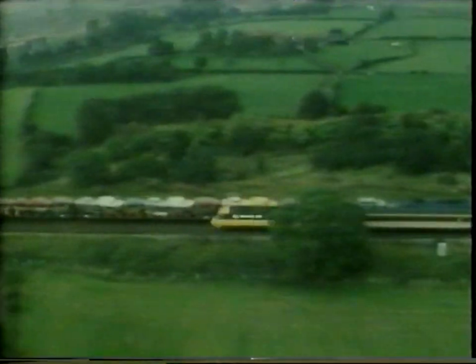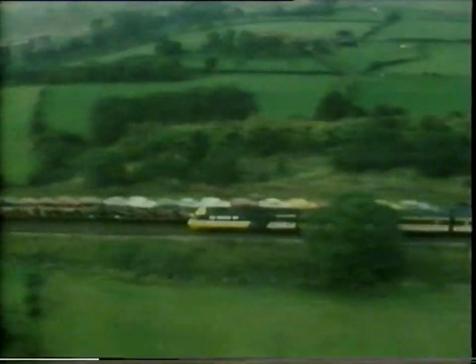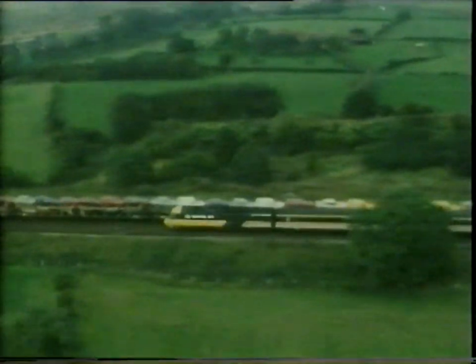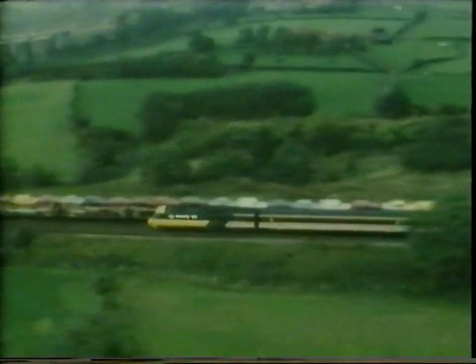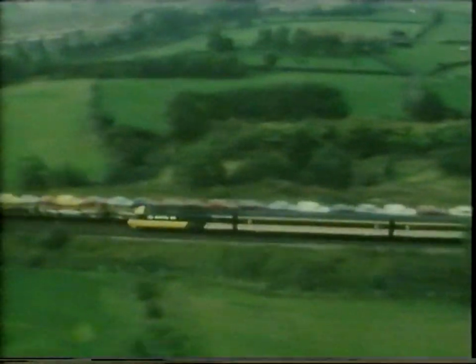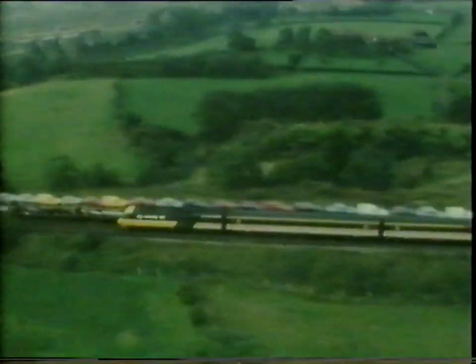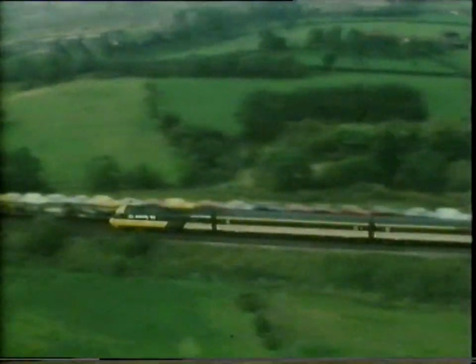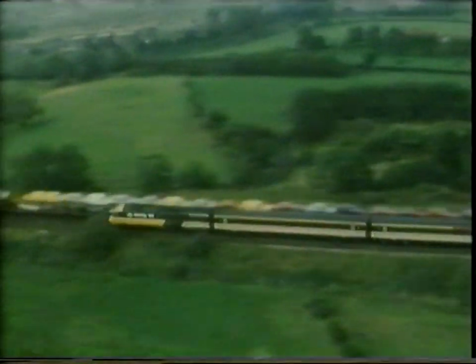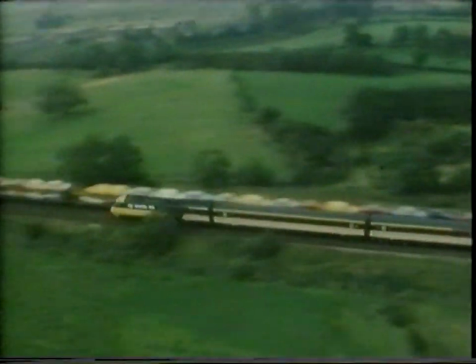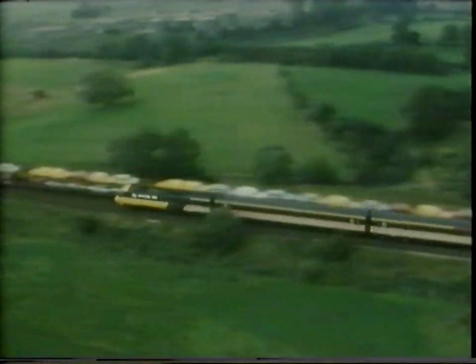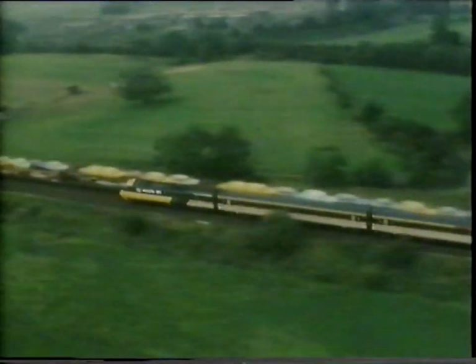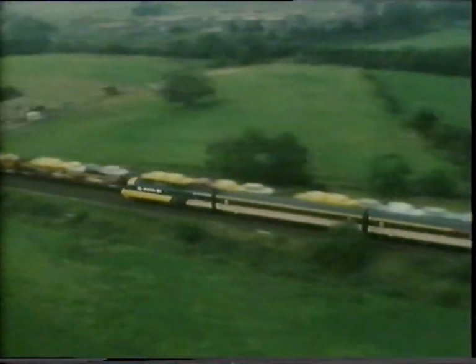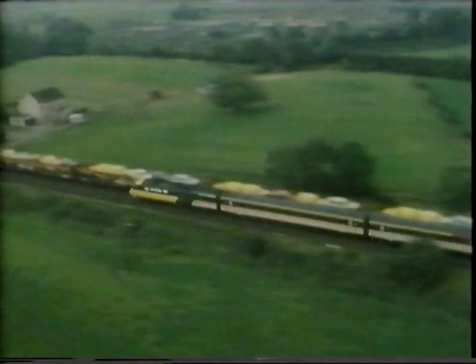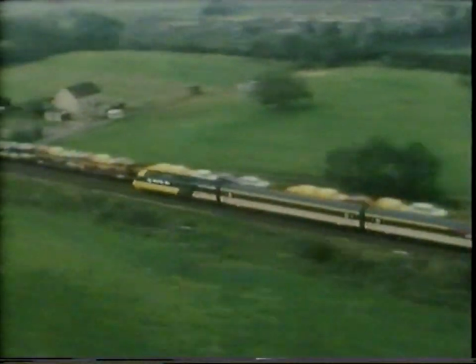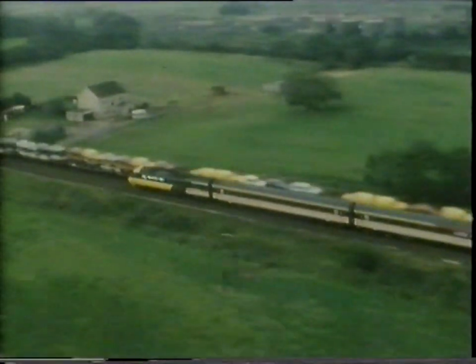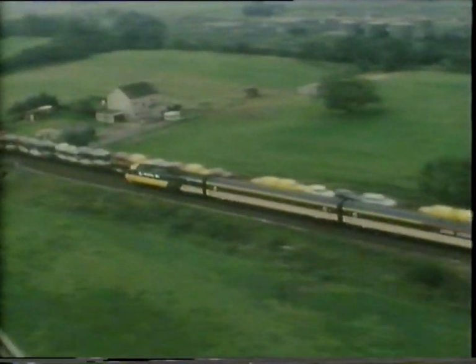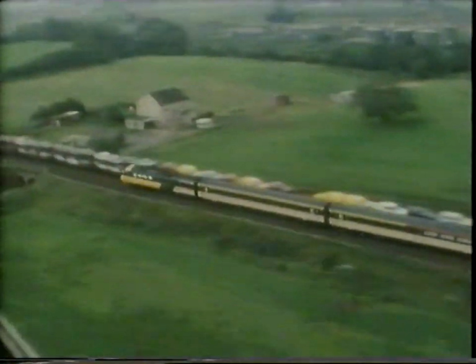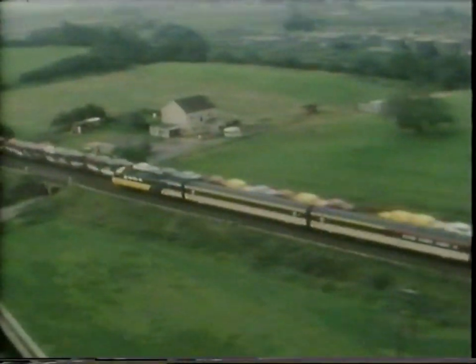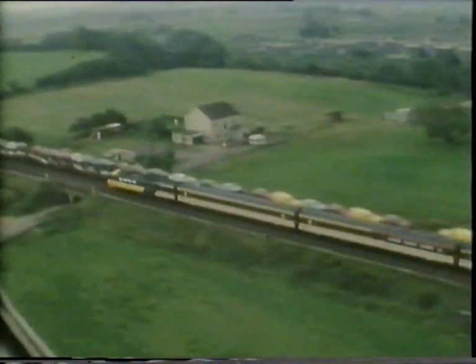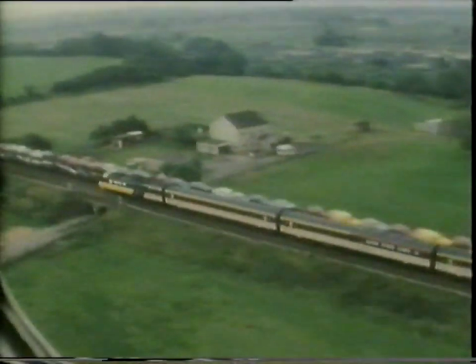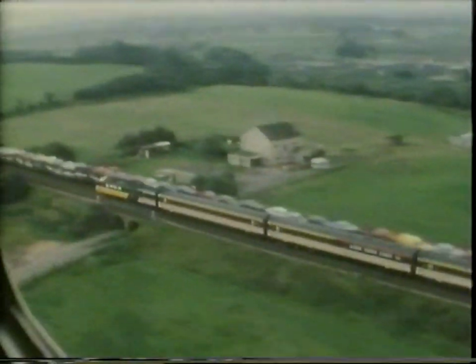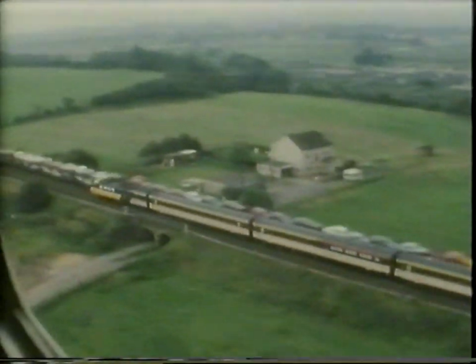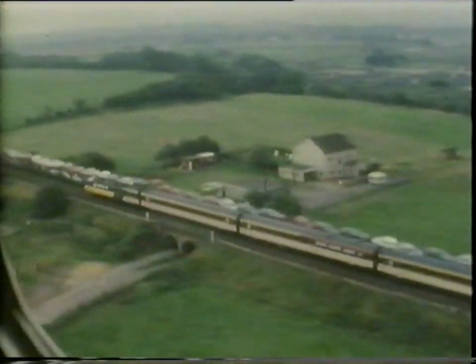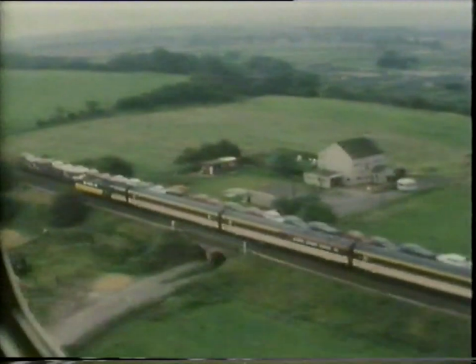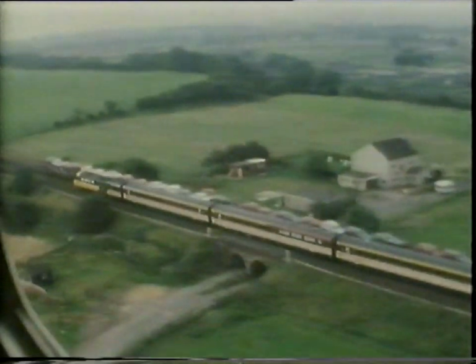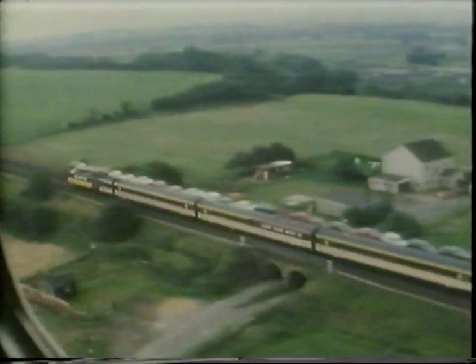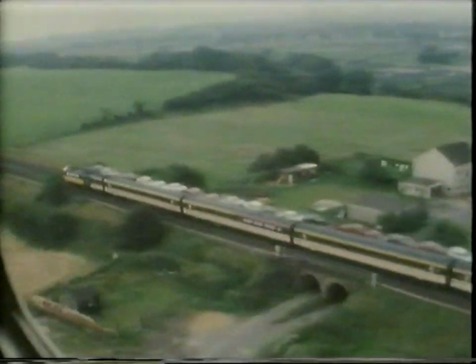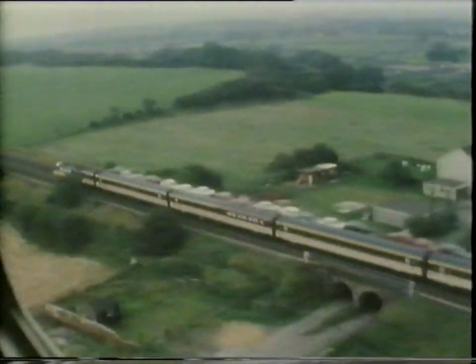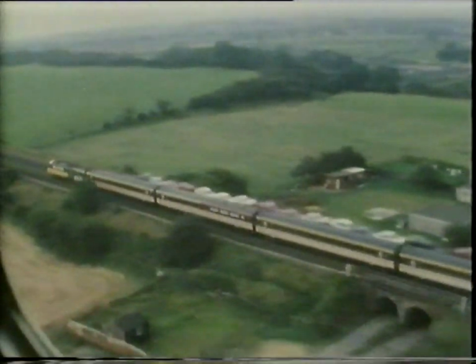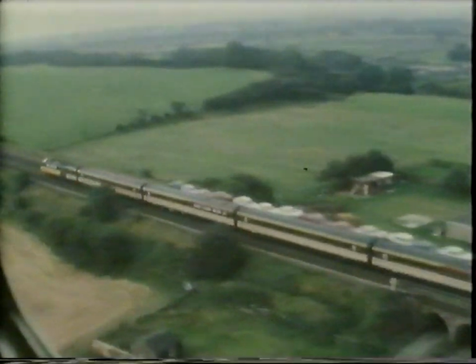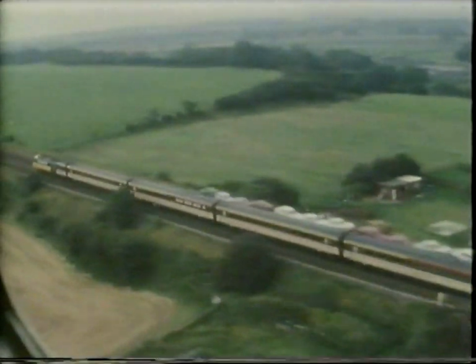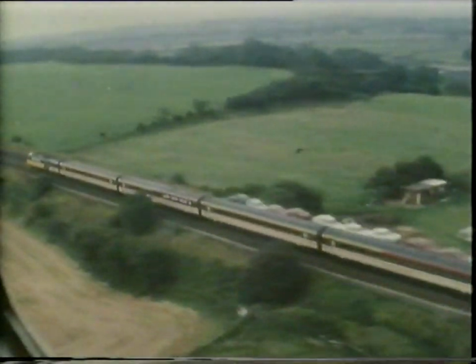Shortly after leaving Darlington, the train reached maximum speed — just over 143 miles an hour.